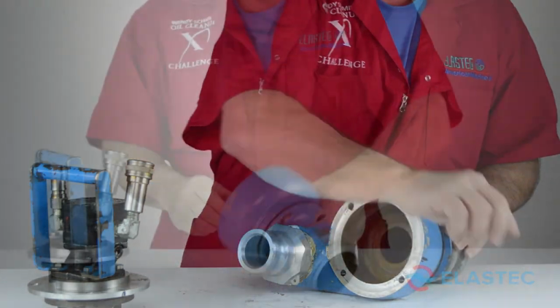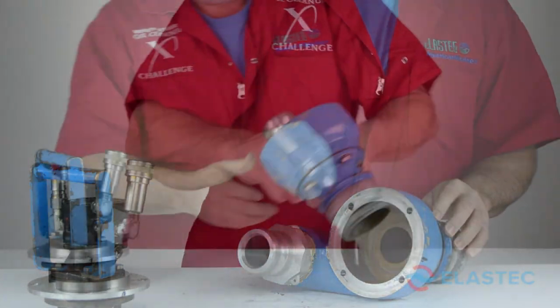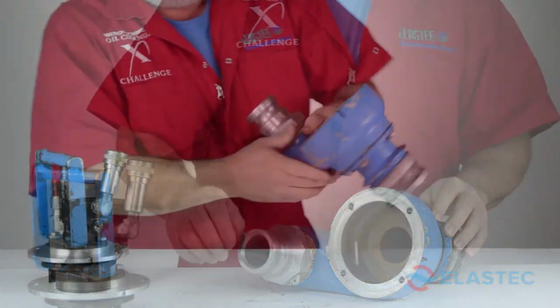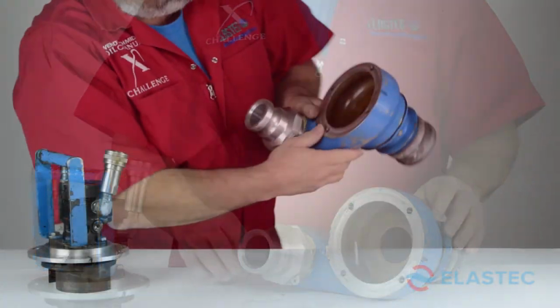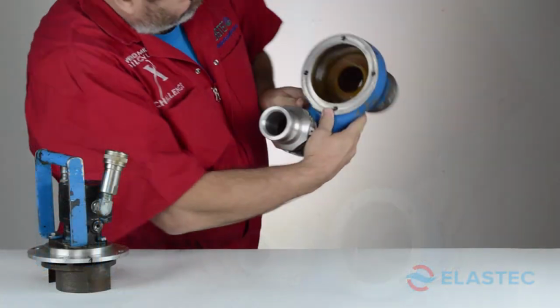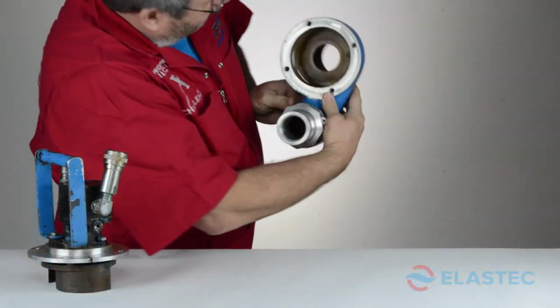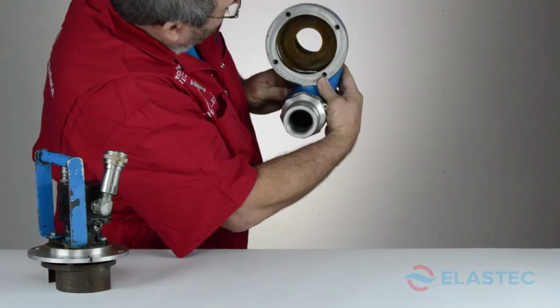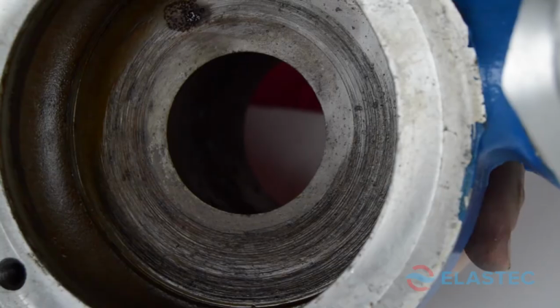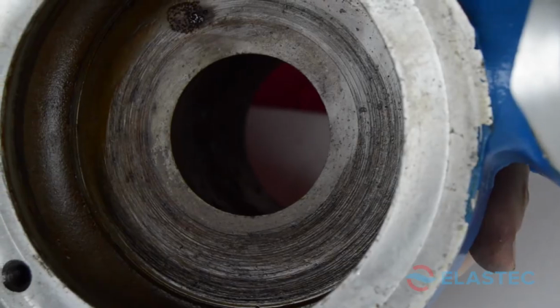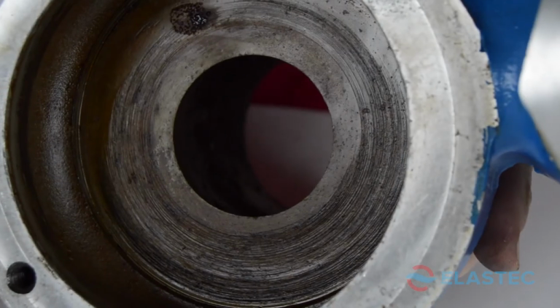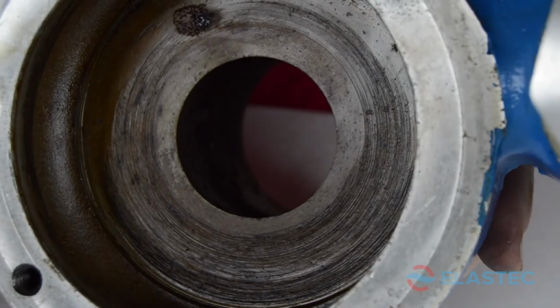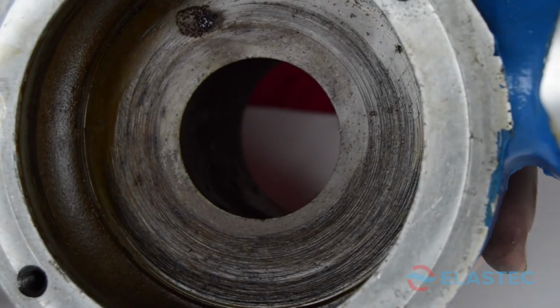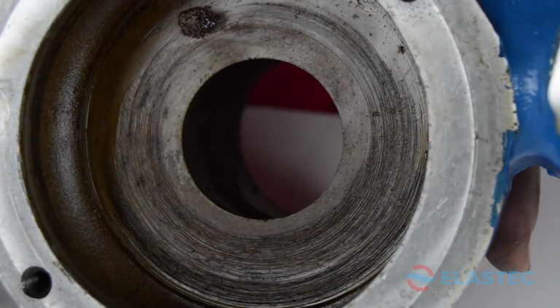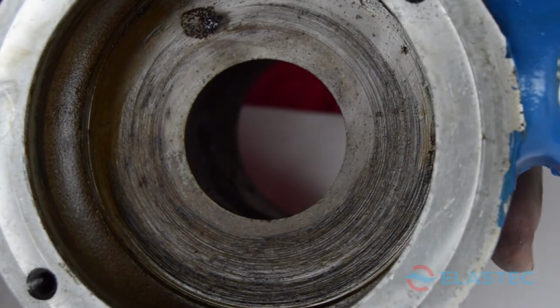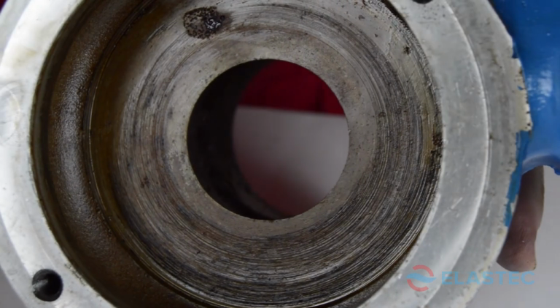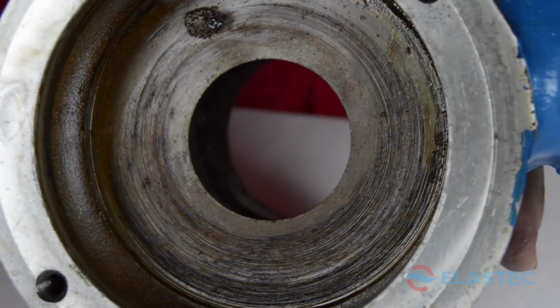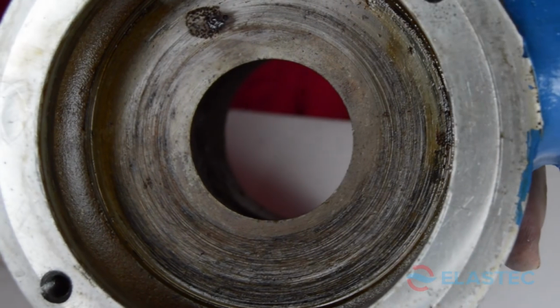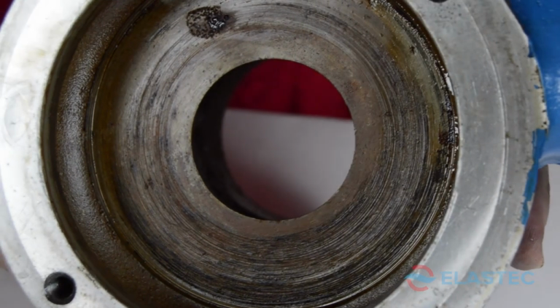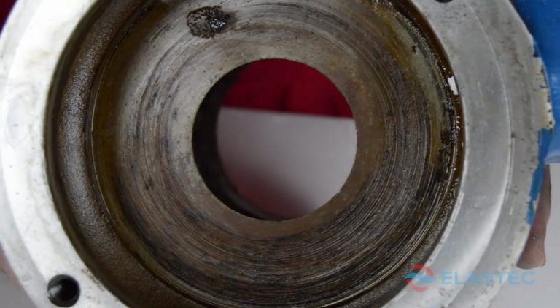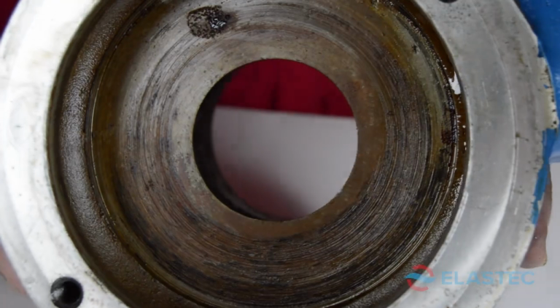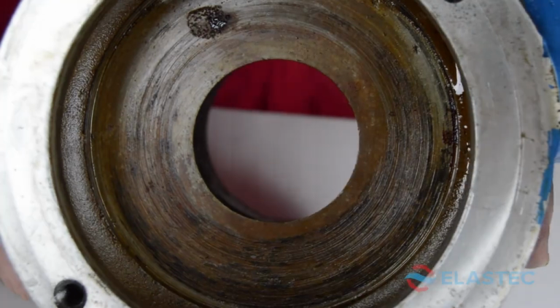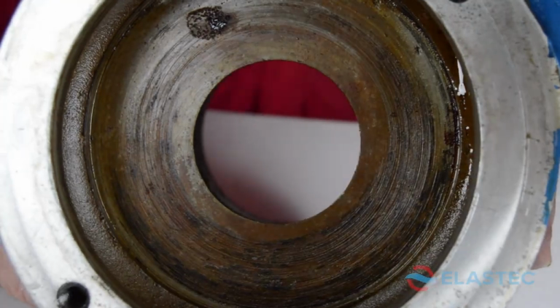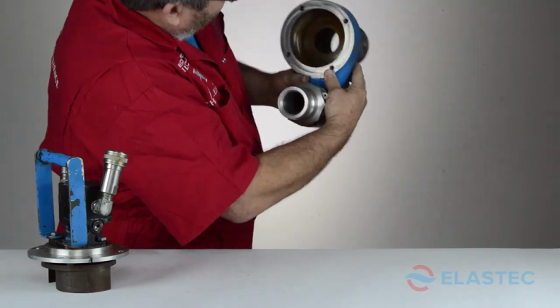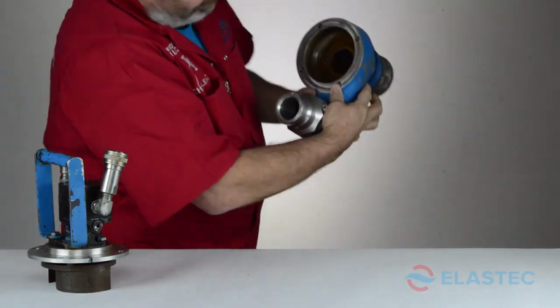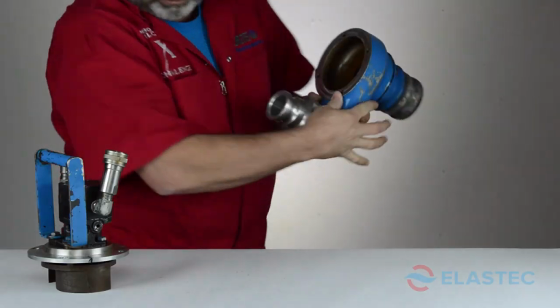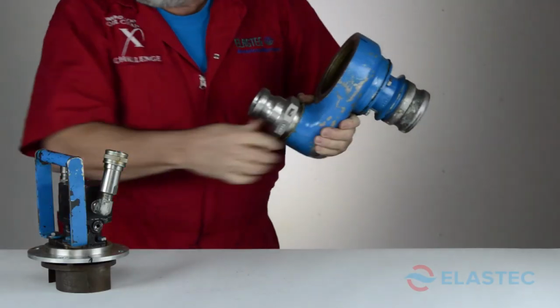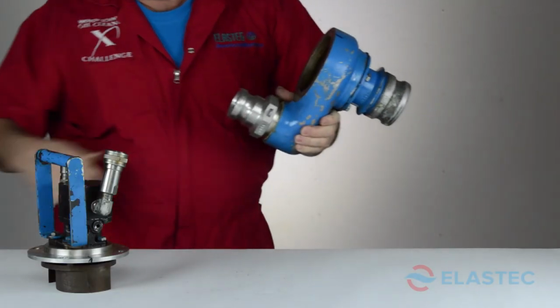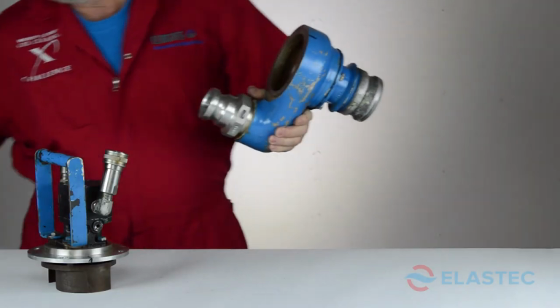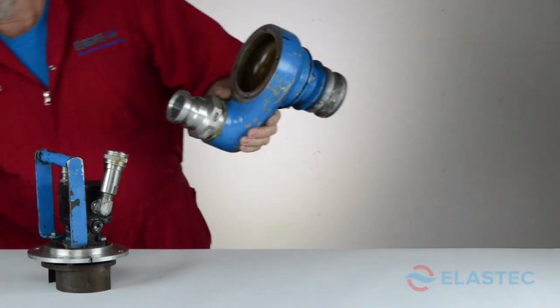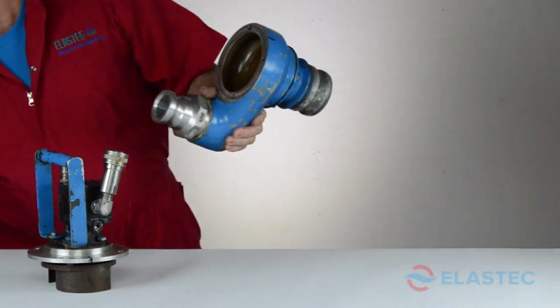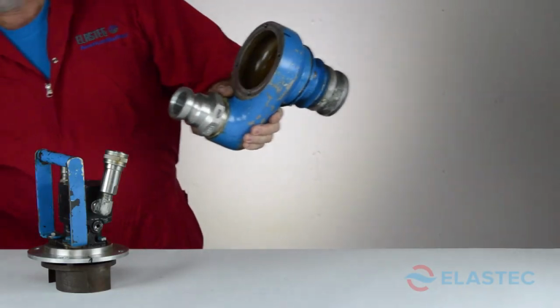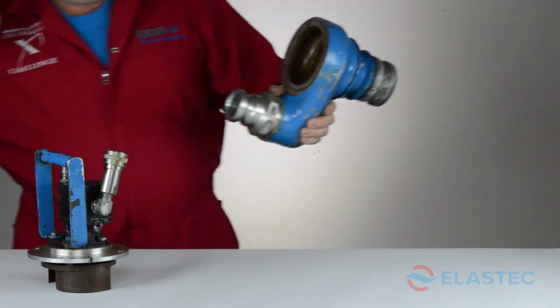Check for debris in the volute and clean appropriately. If wear is excessive, replacement may be necessary.